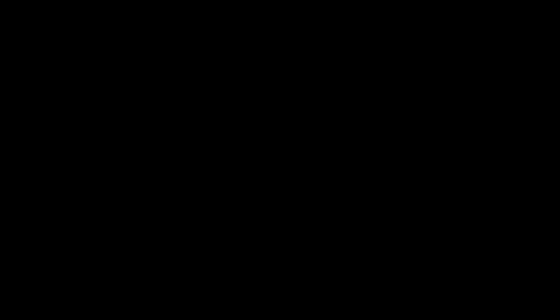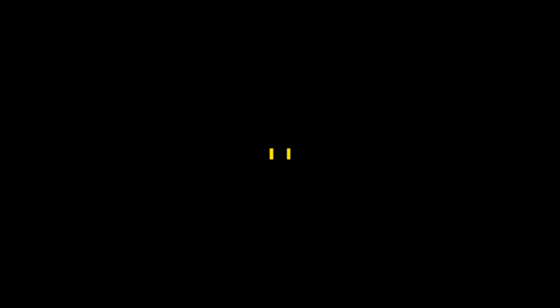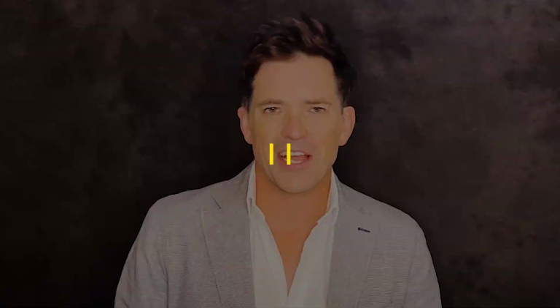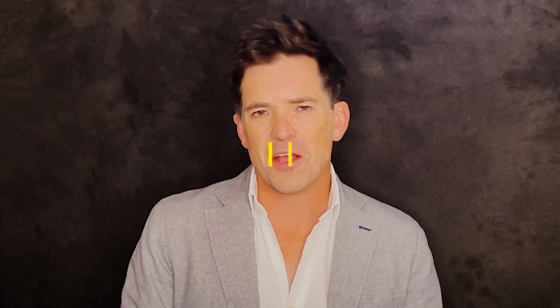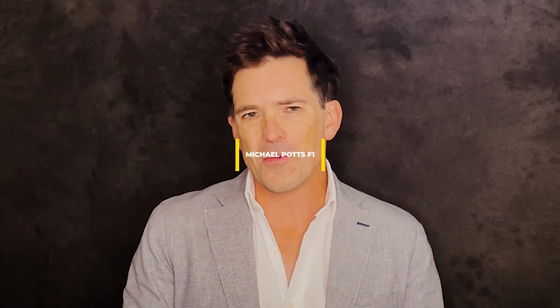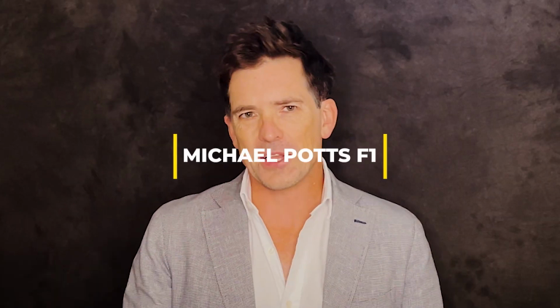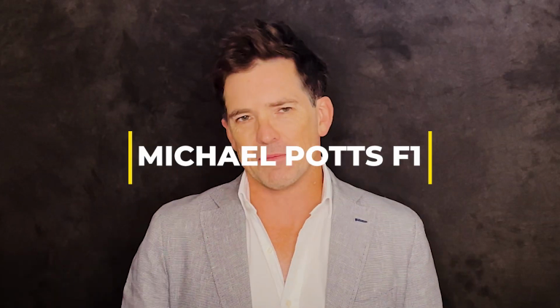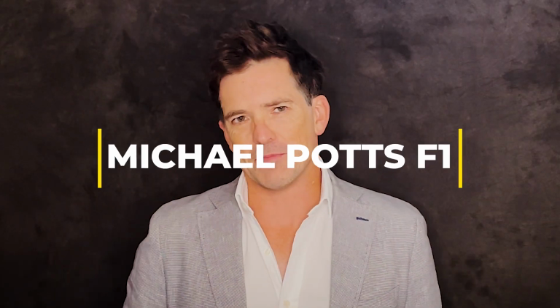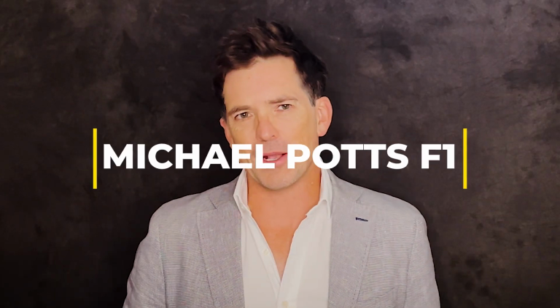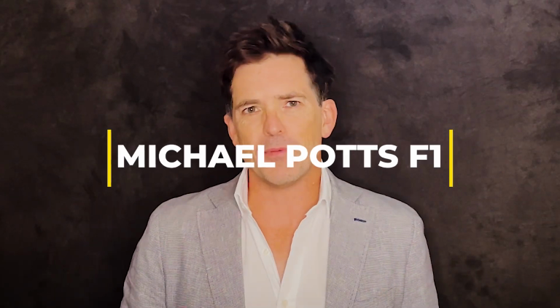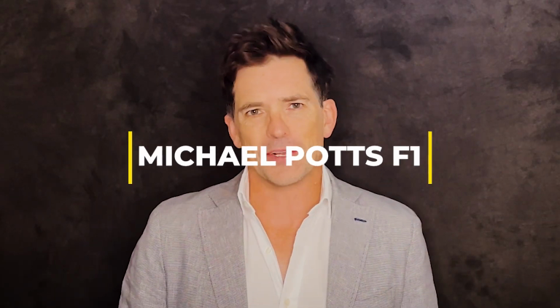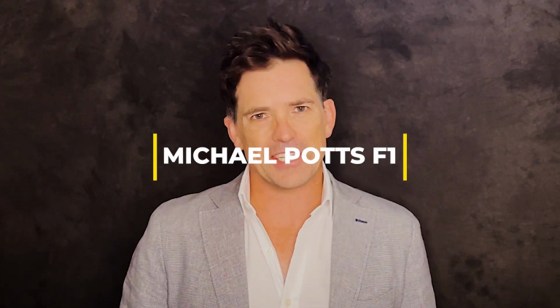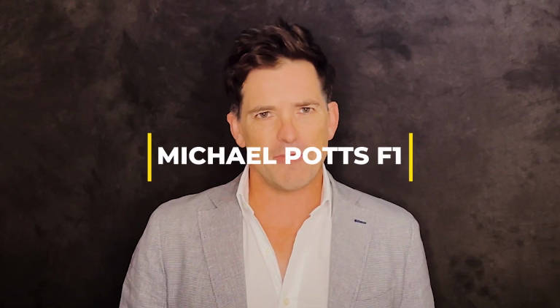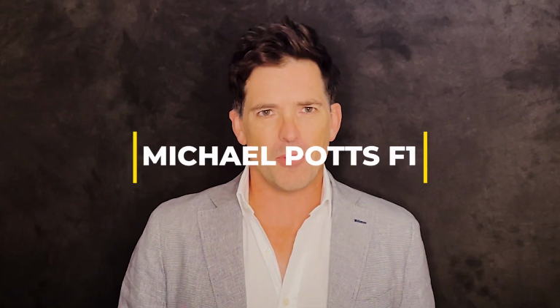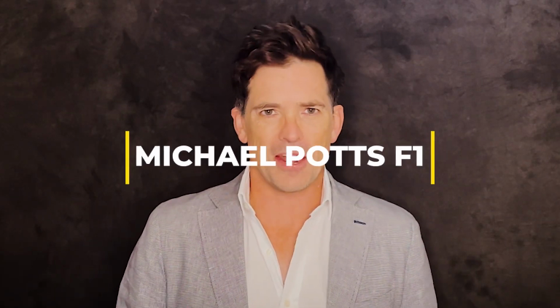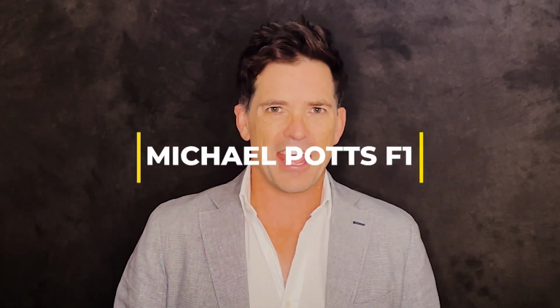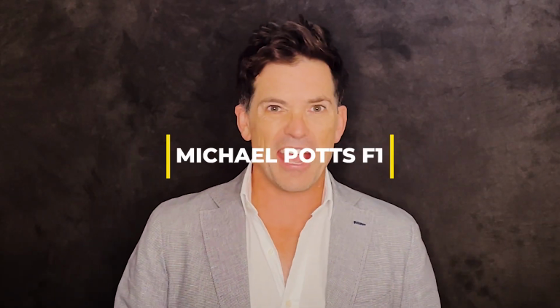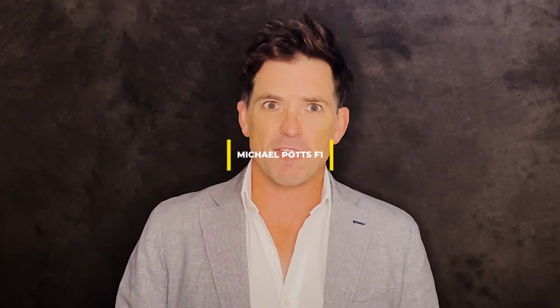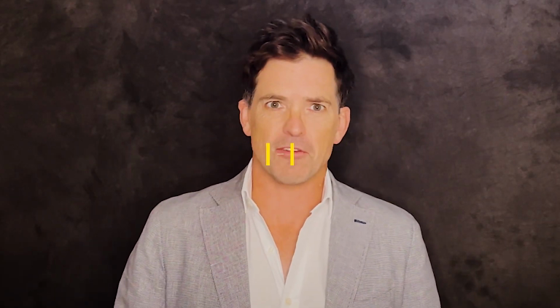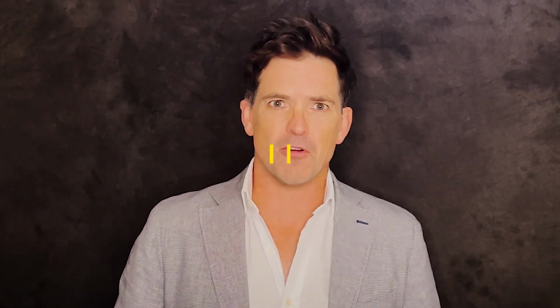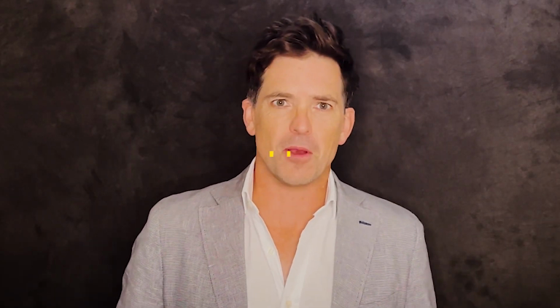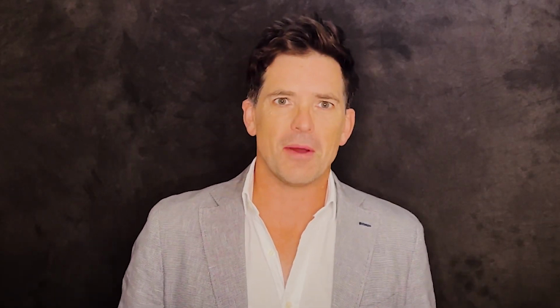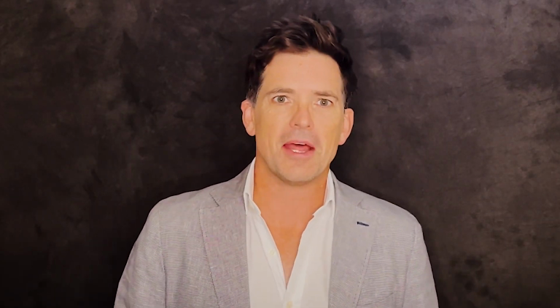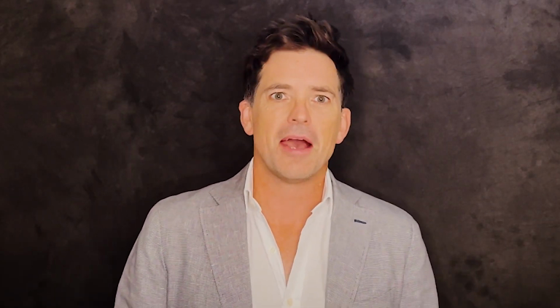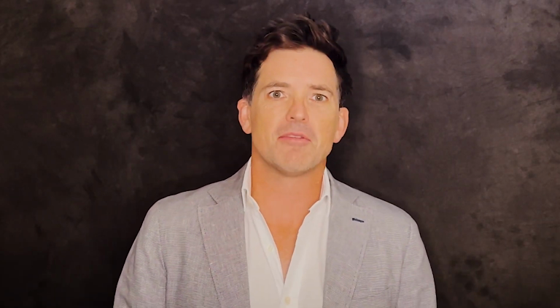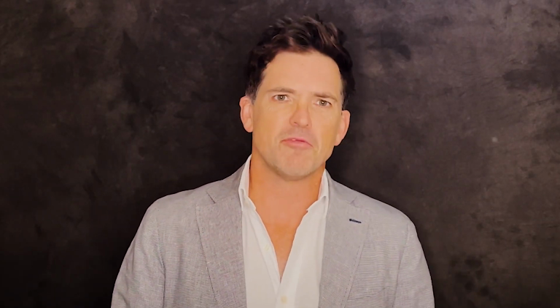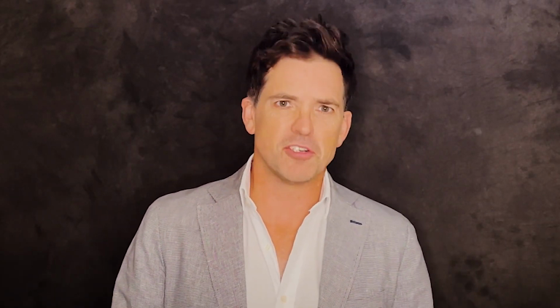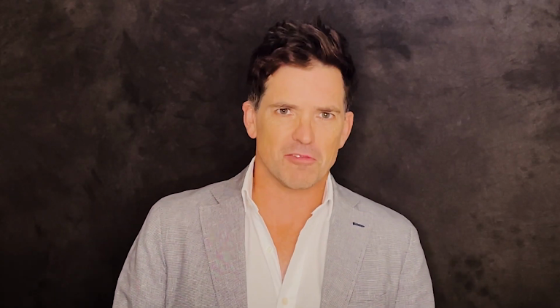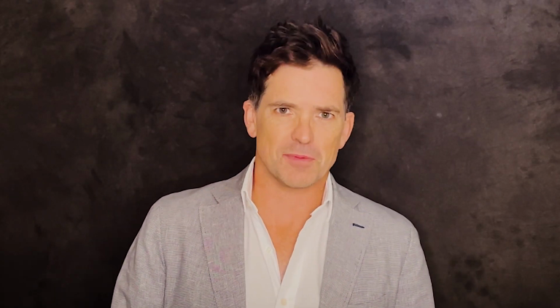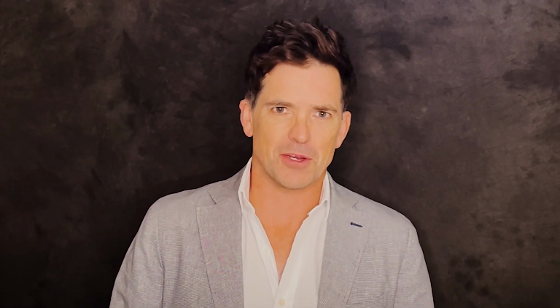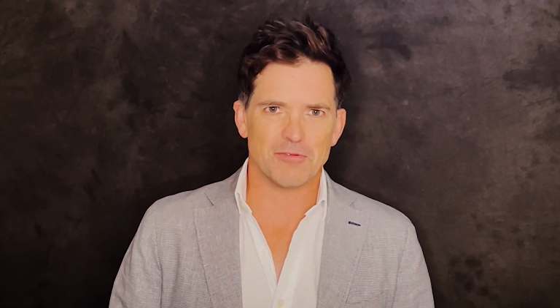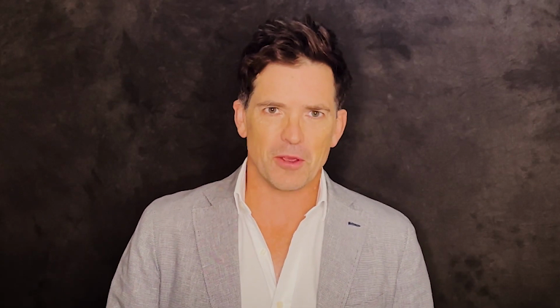Welcome to Michael Potts F1, everything Formula 1 but from a photographer's point of view.